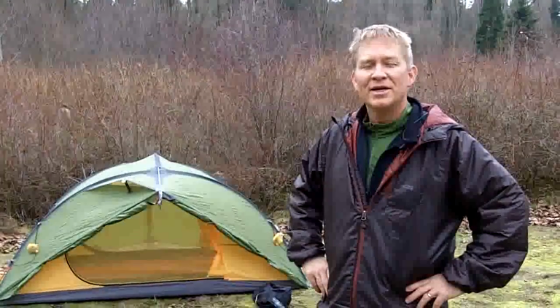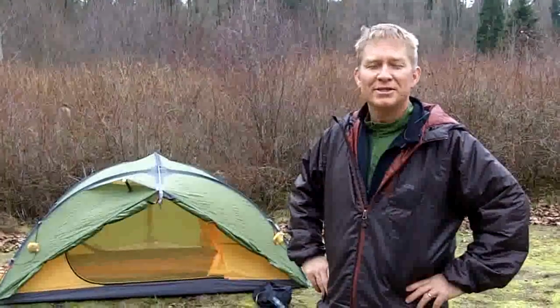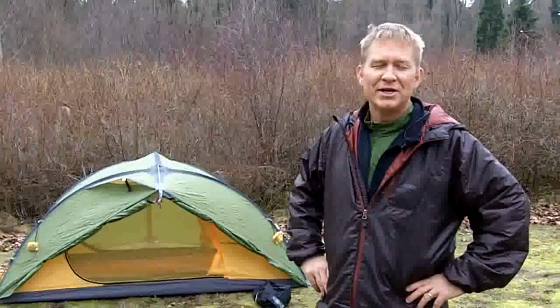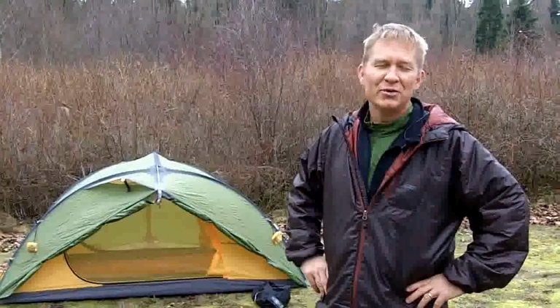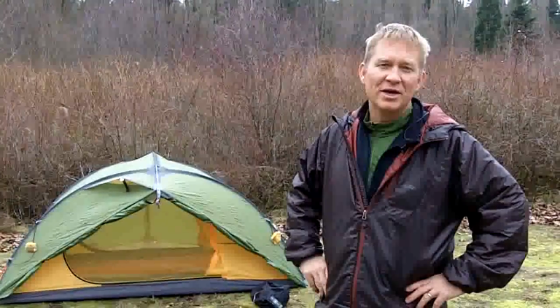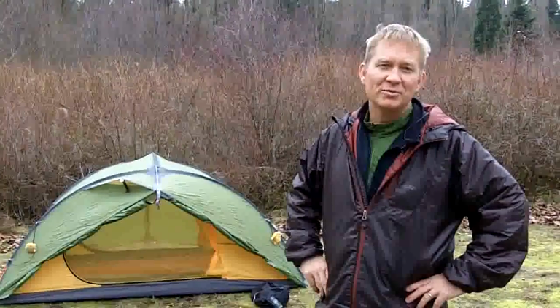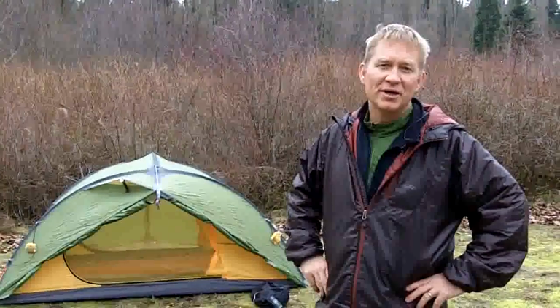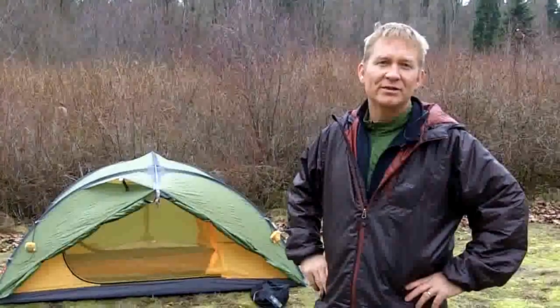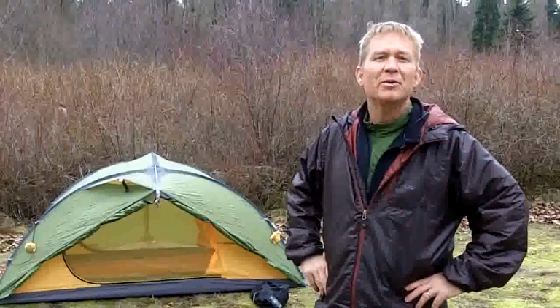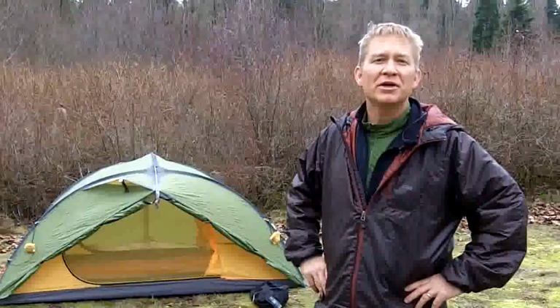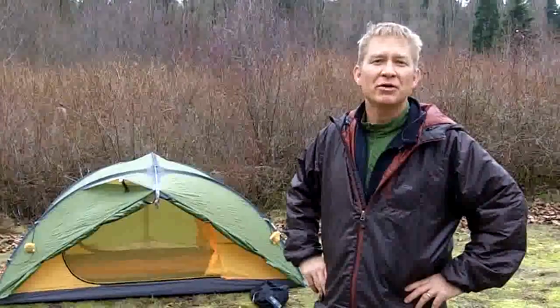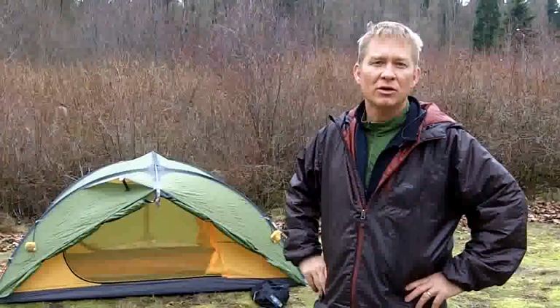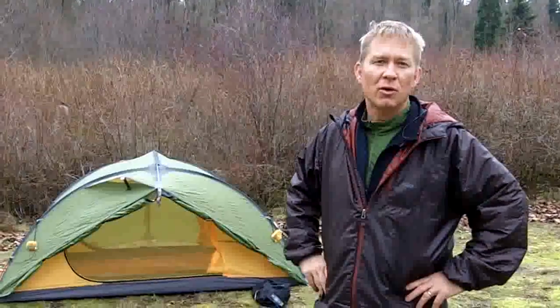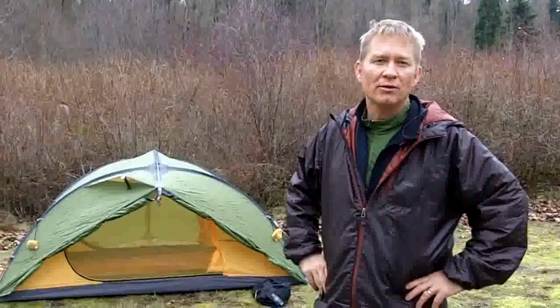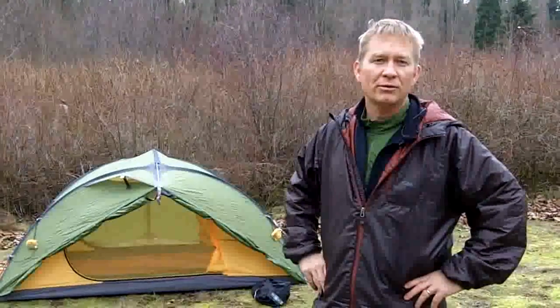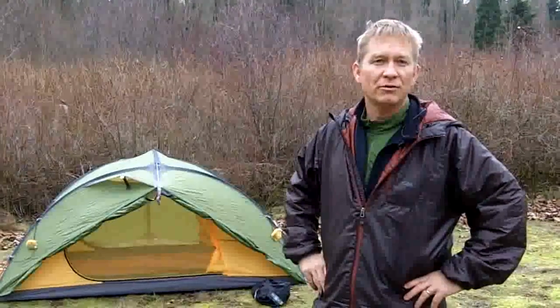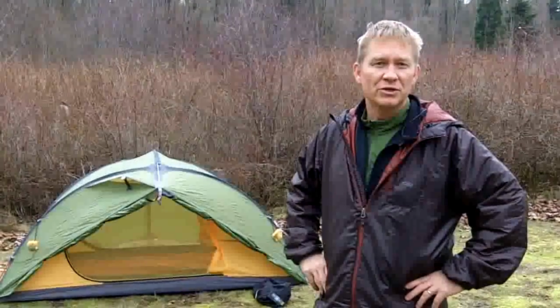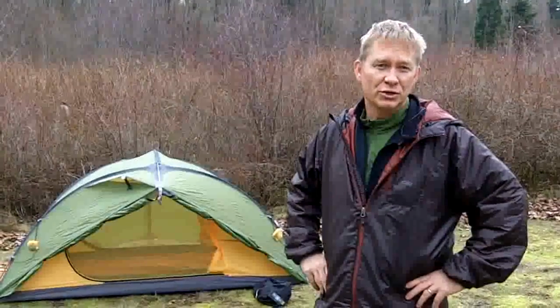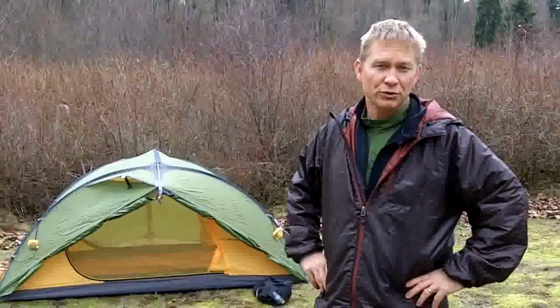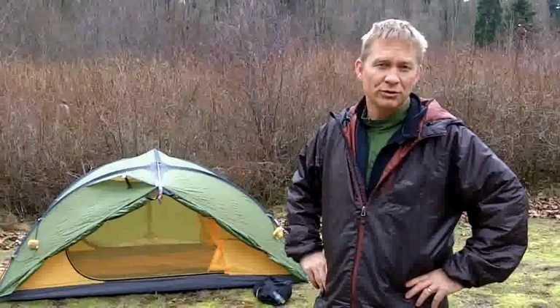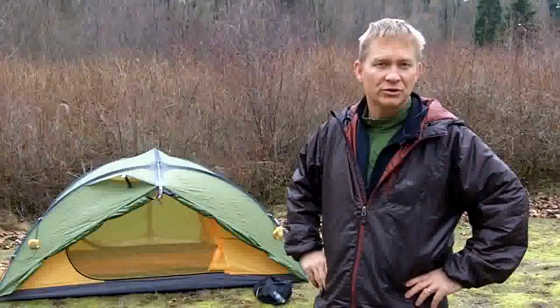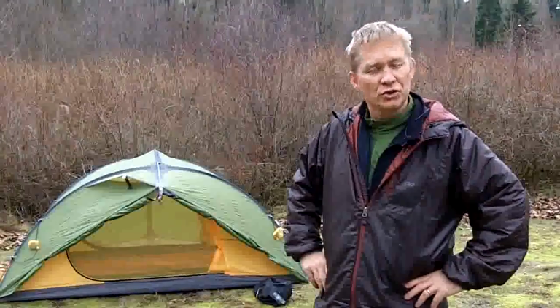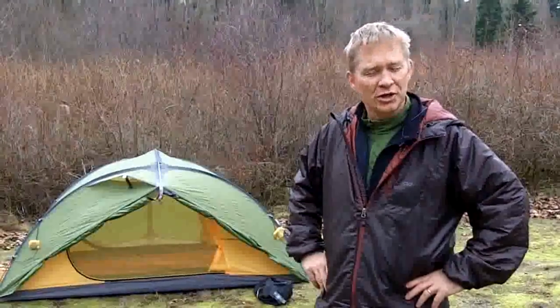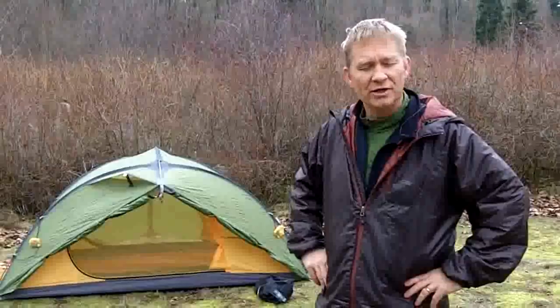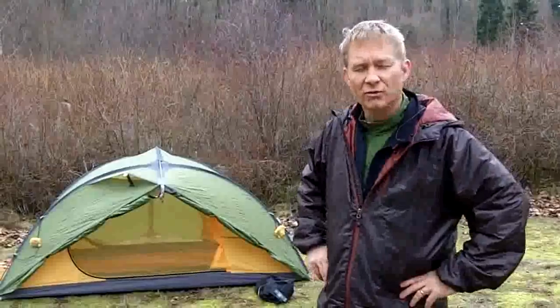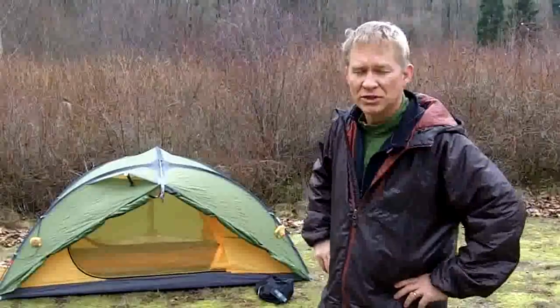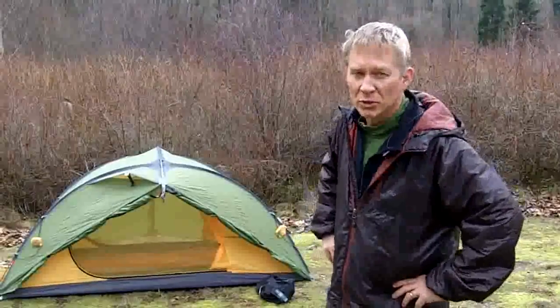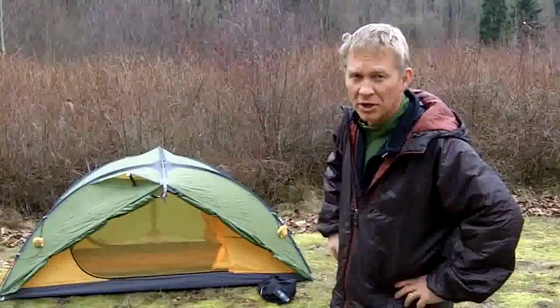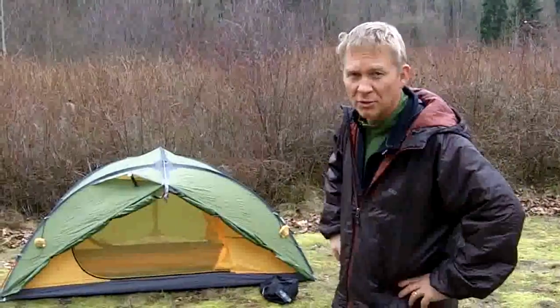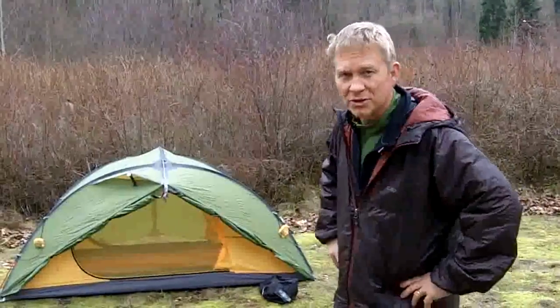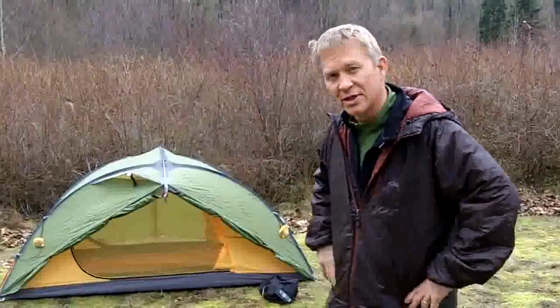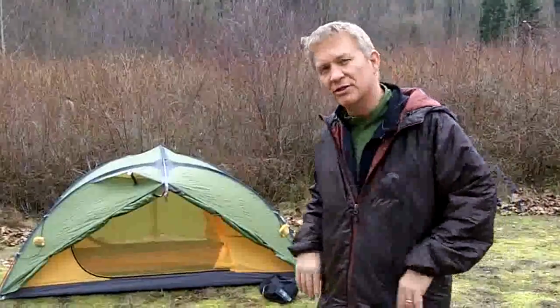Hey, Ted here with Exped. Today we're going to give you a little walkthrough of the Venus II so you get an idea of what's going on with this tent.